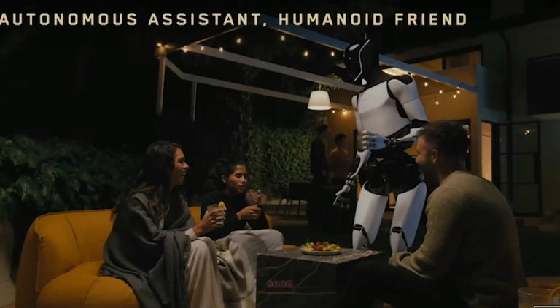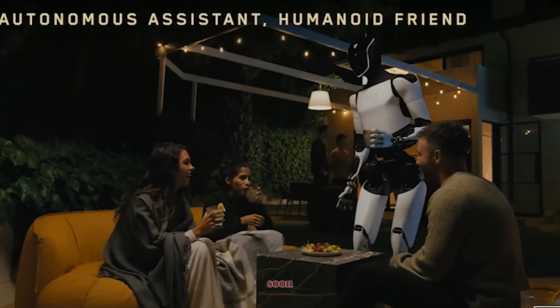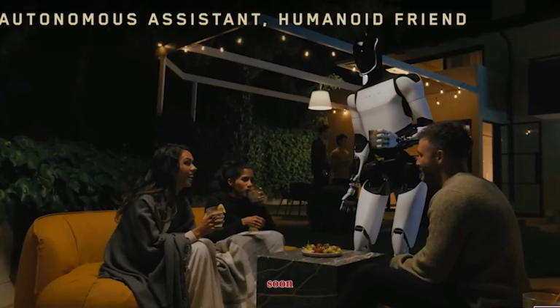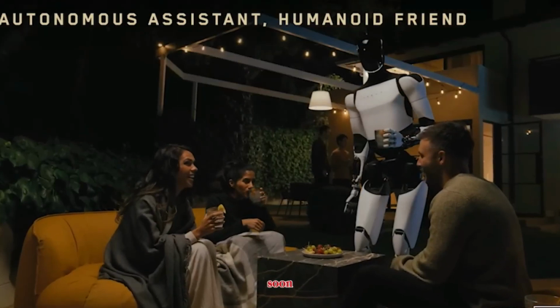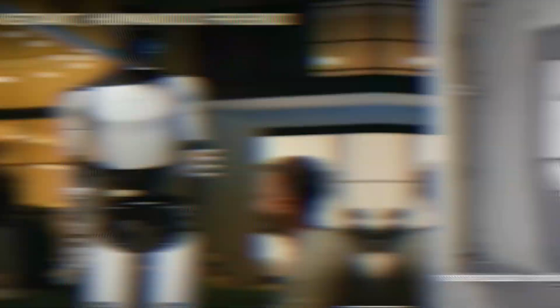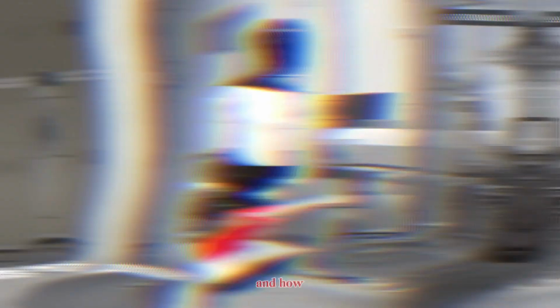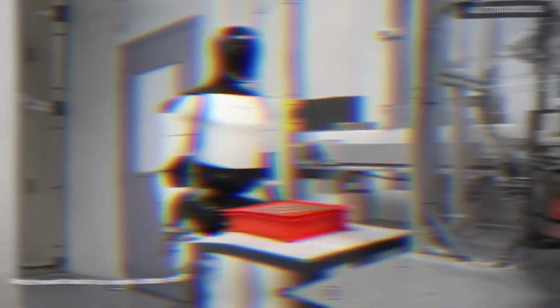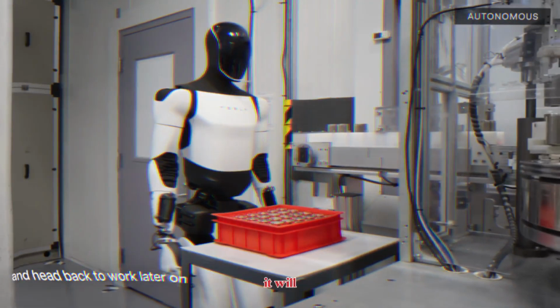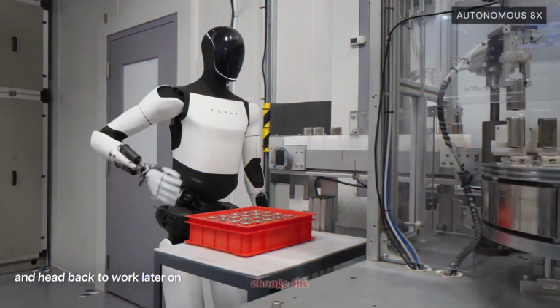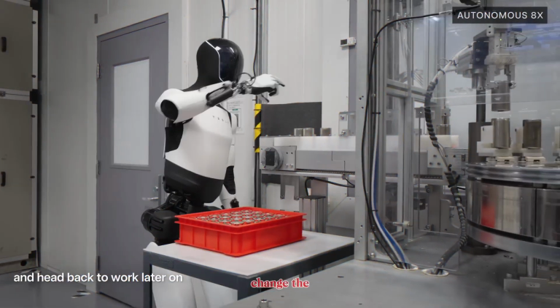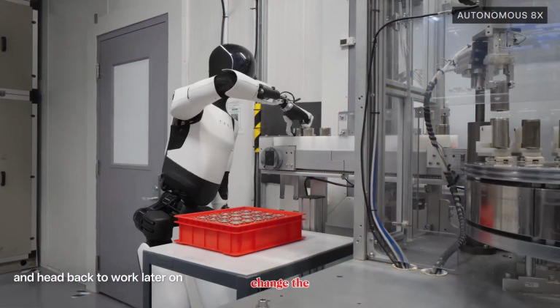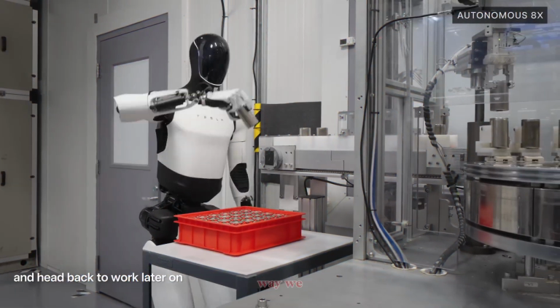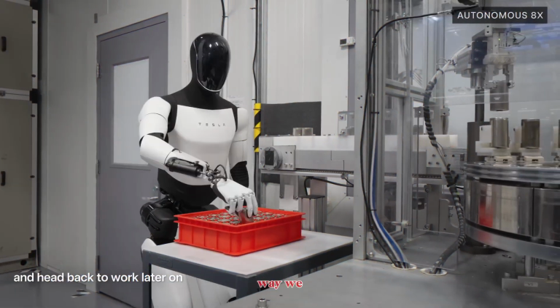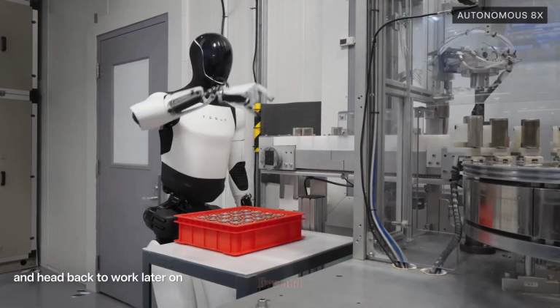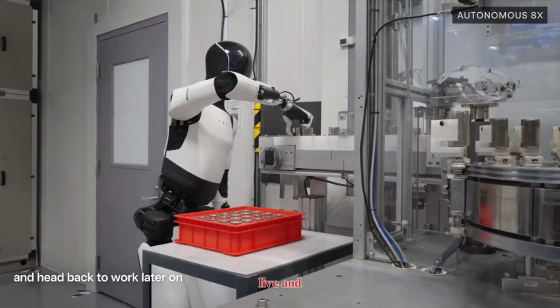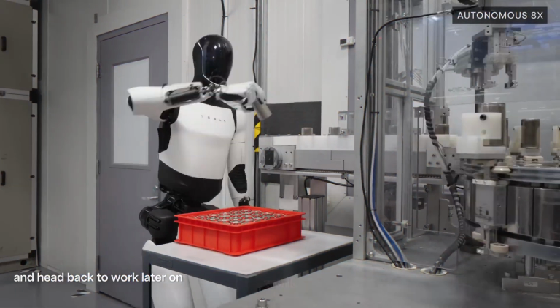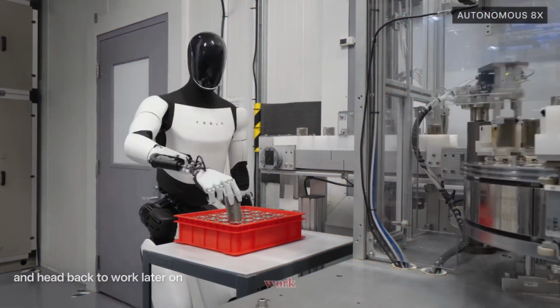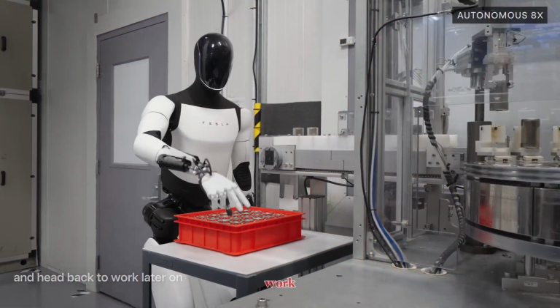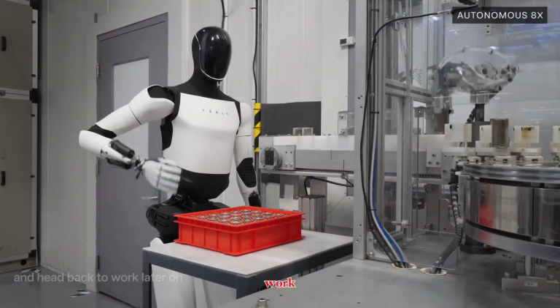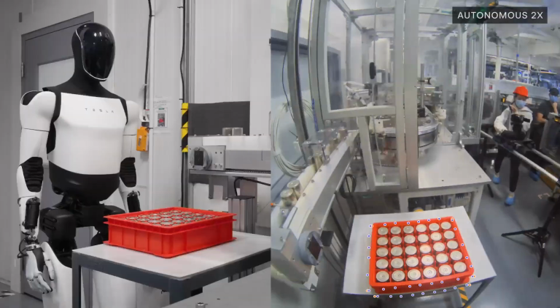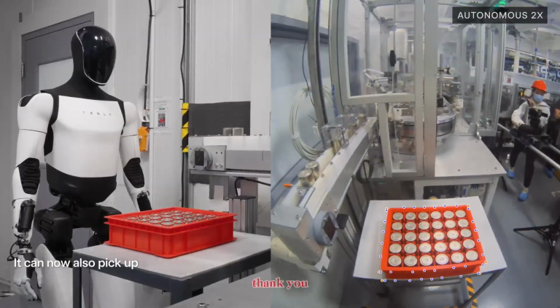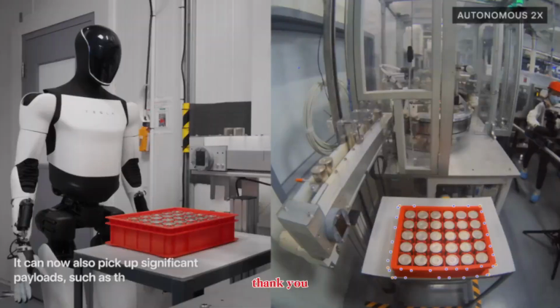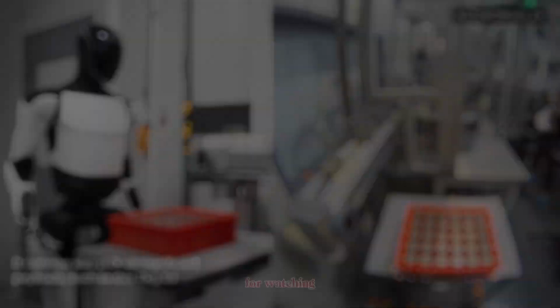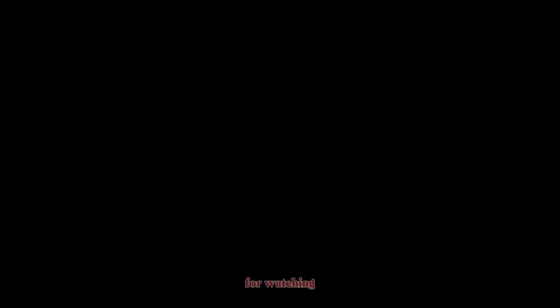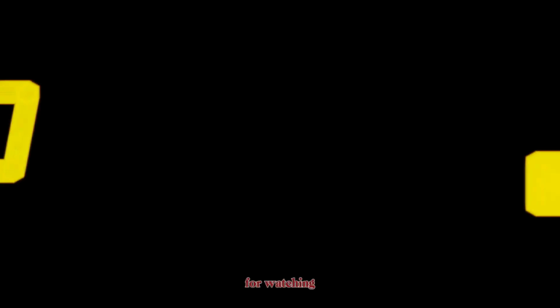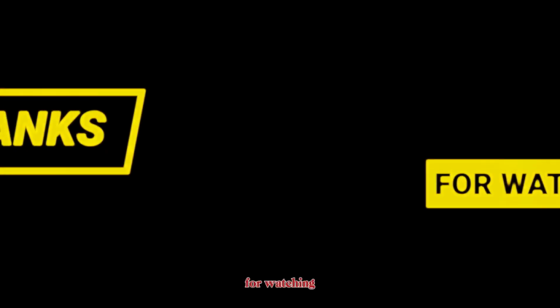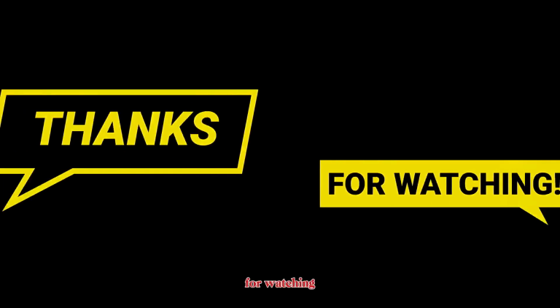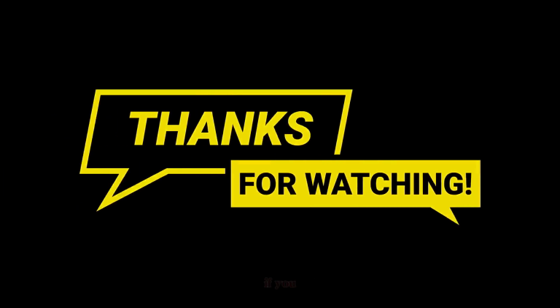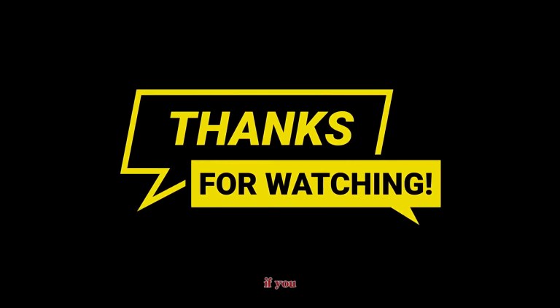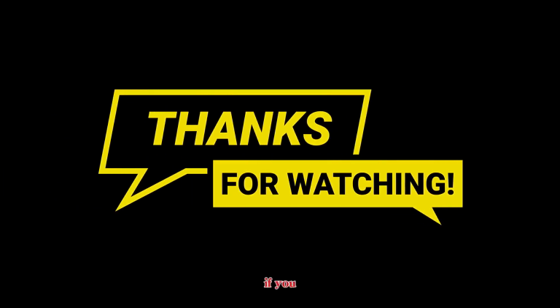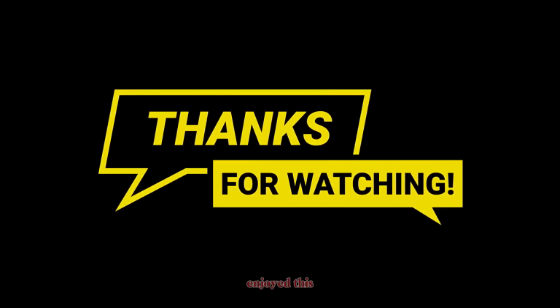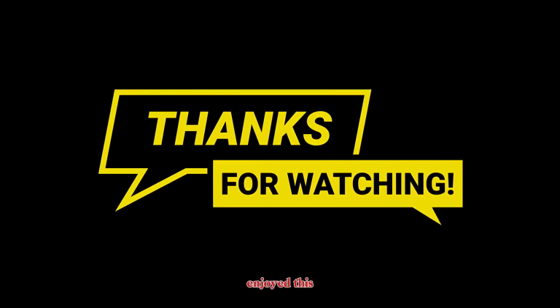Optimus may represent the most ambitious project Tesla has ever attempted. The question is not just whether the technology will get there, but how soon — and how it will change the way we live and work.